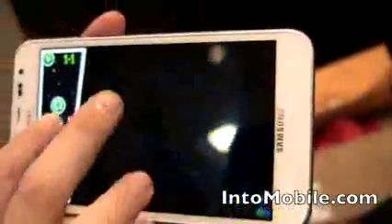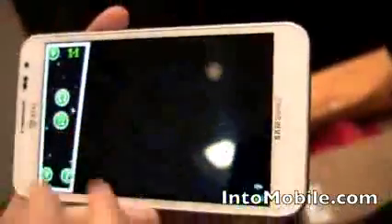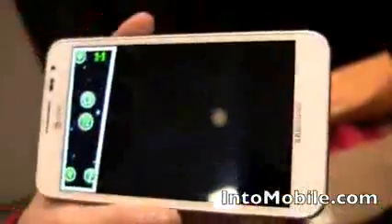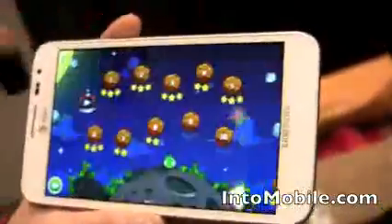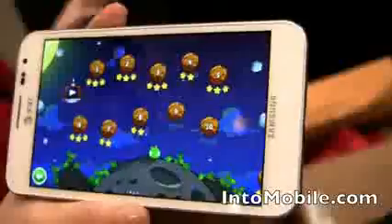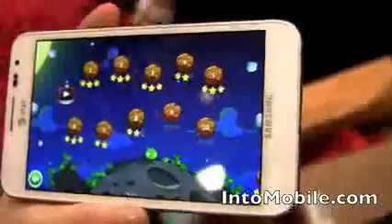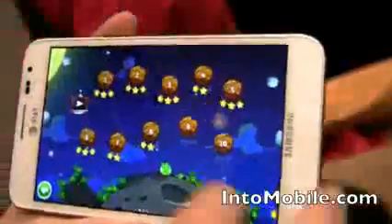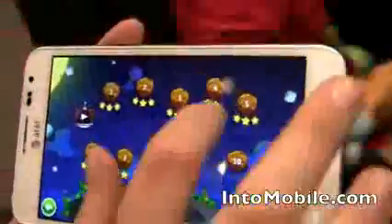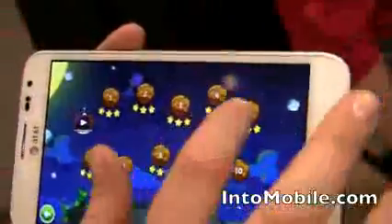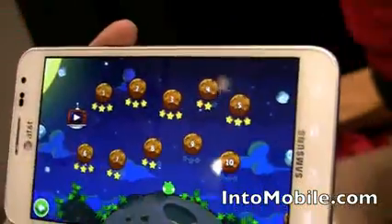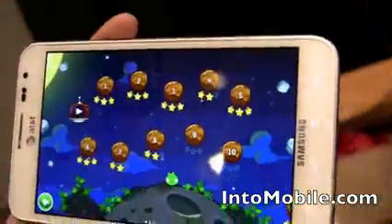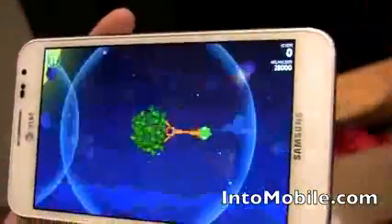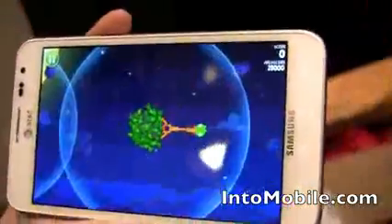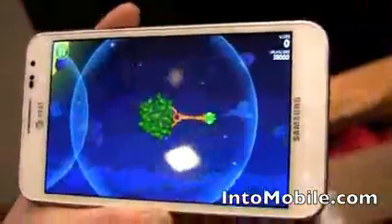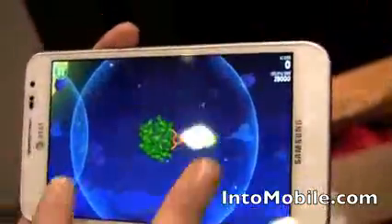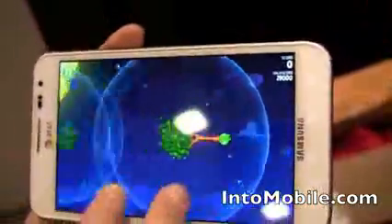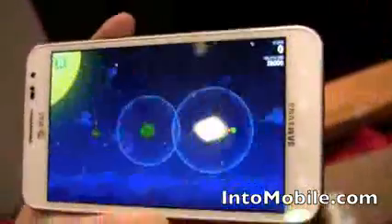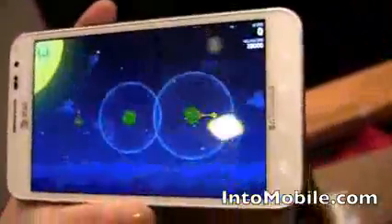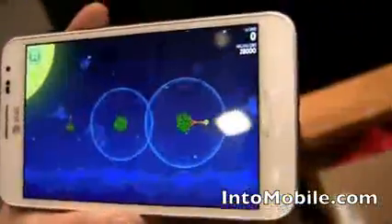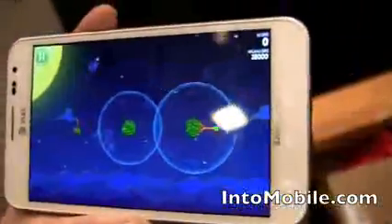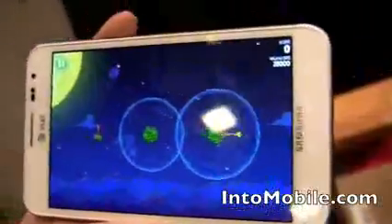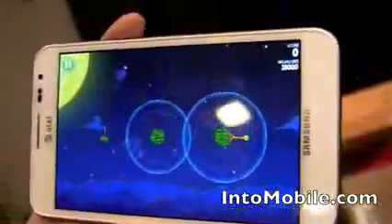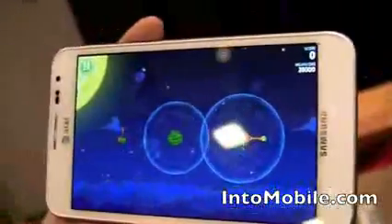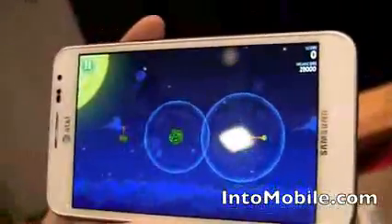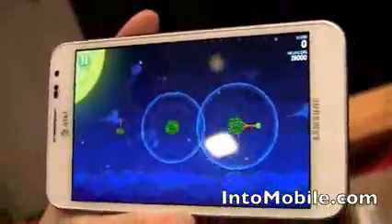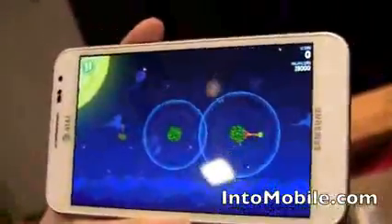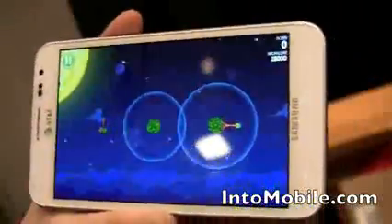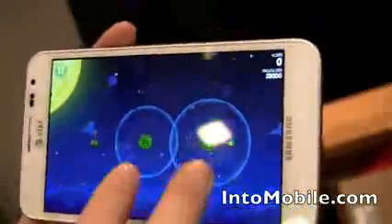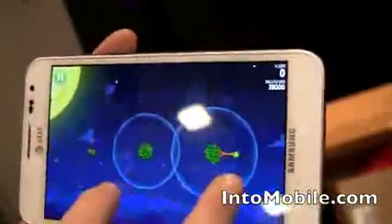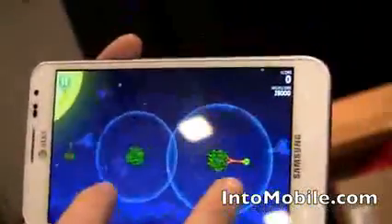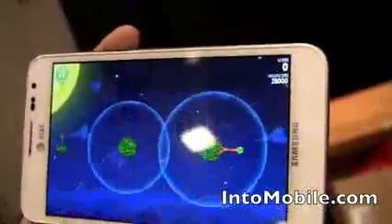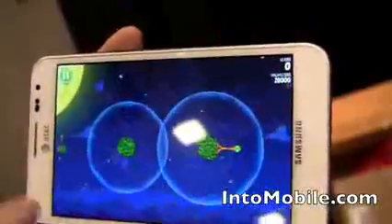Let's try something a bit more challenging. Here we have two different planets and you have to navigate through those.